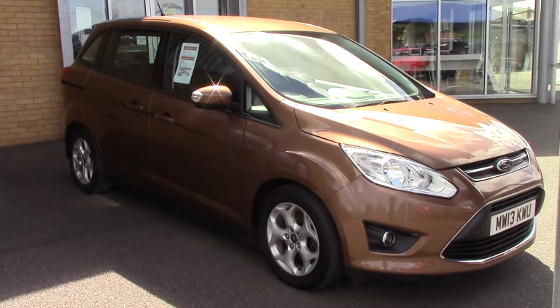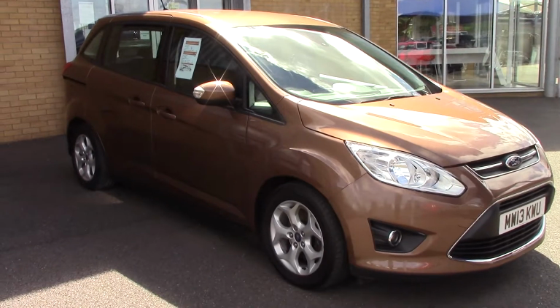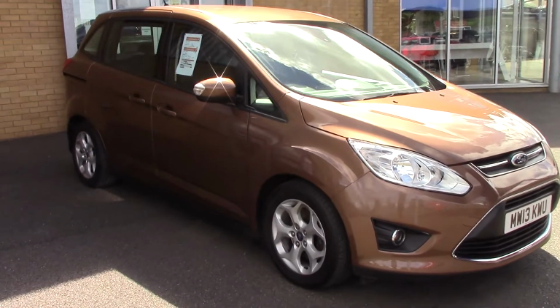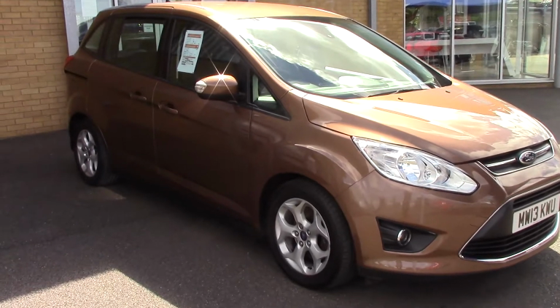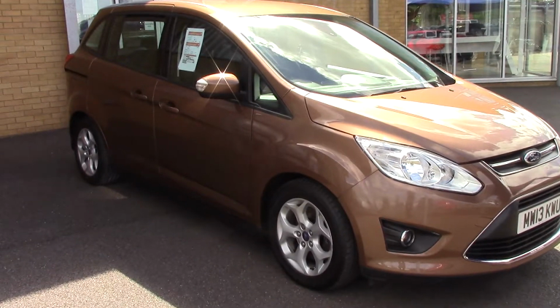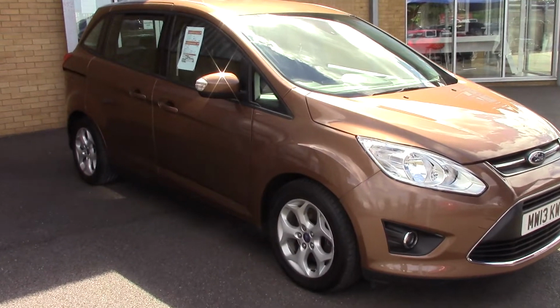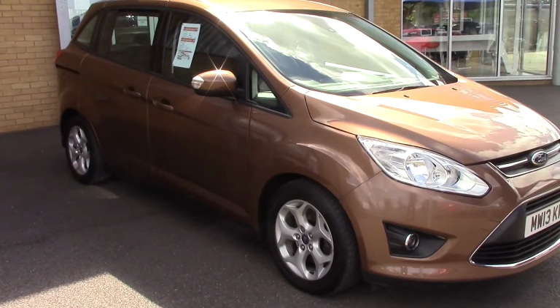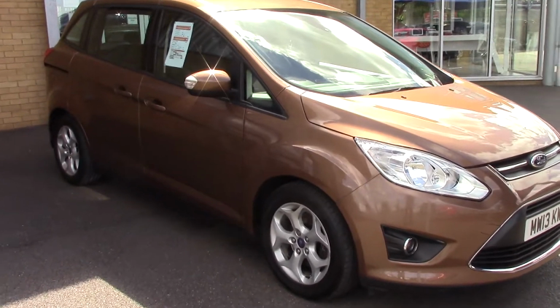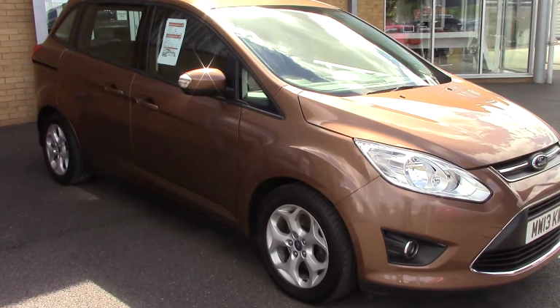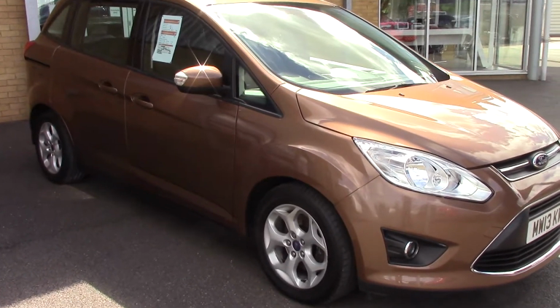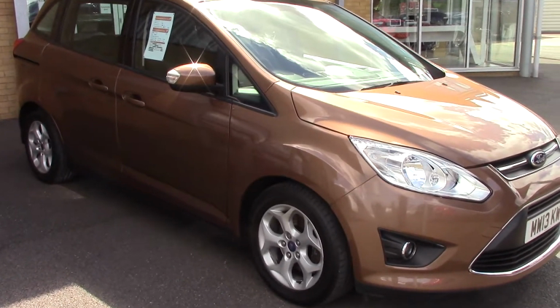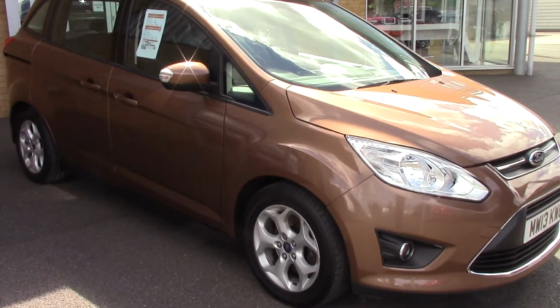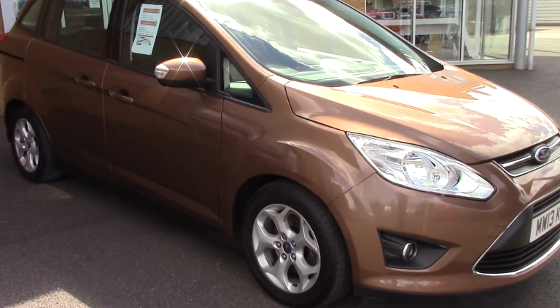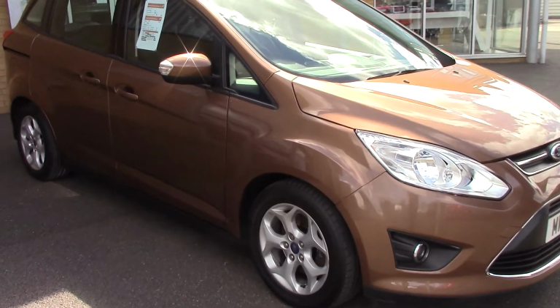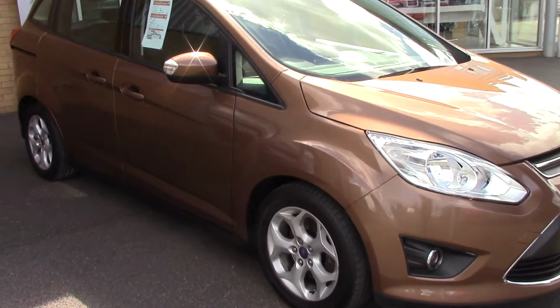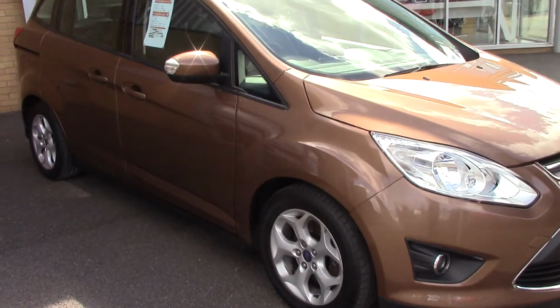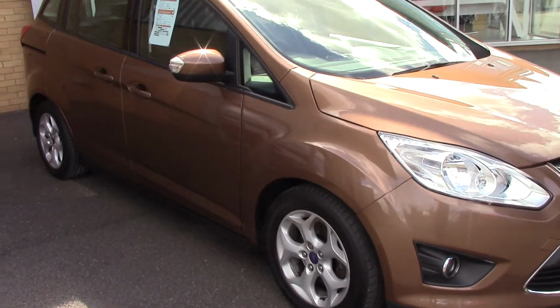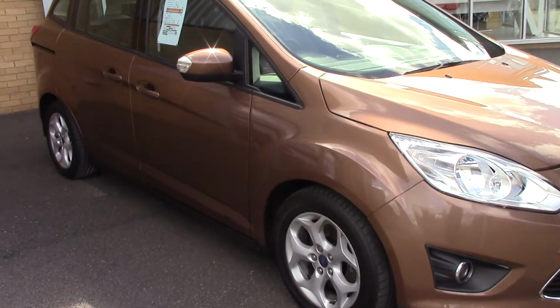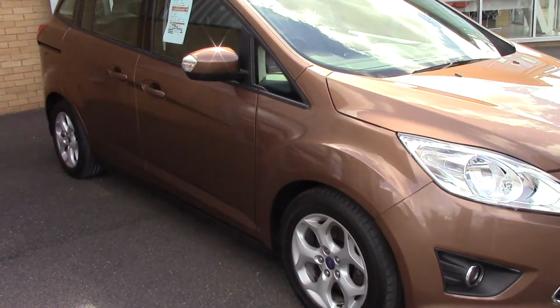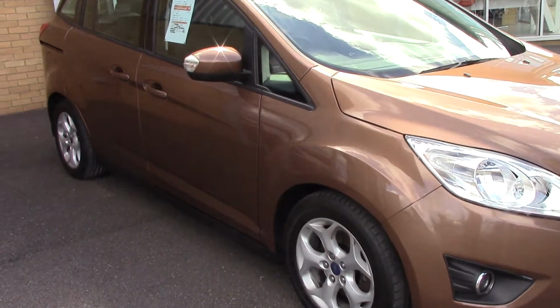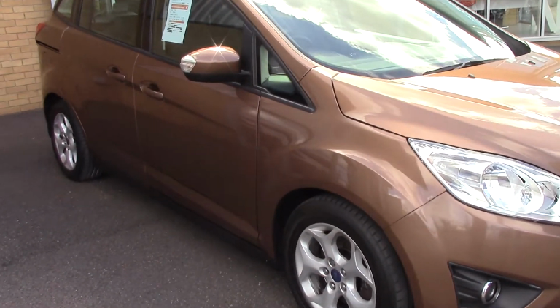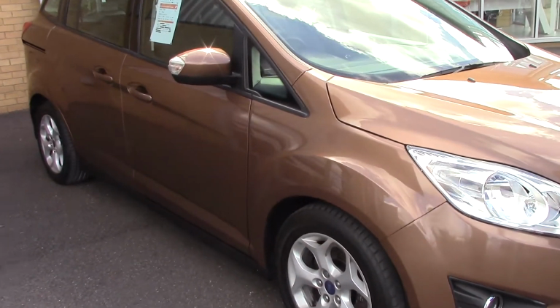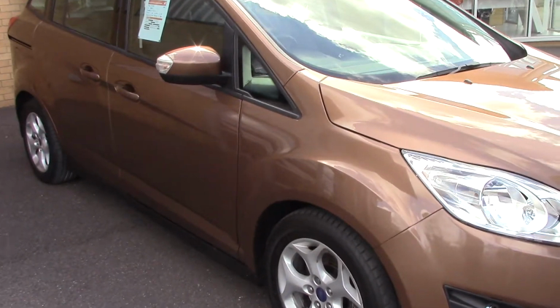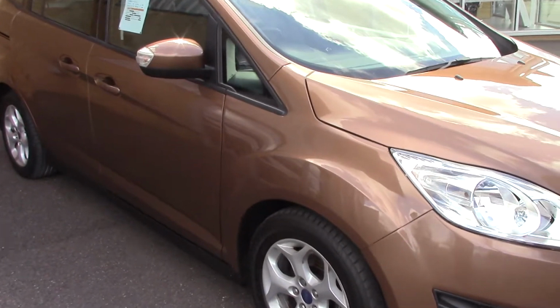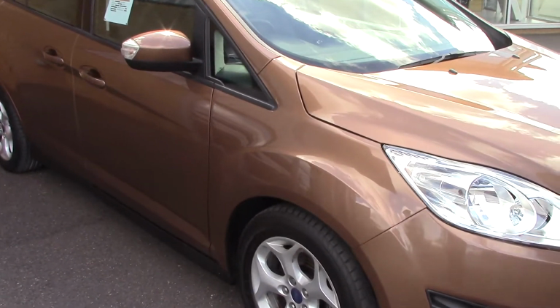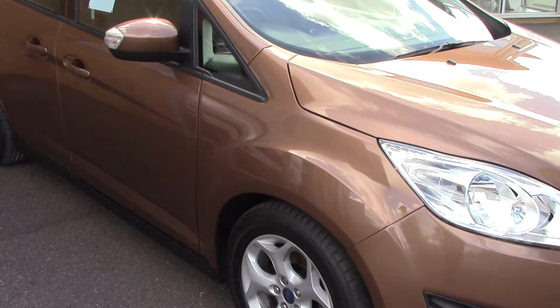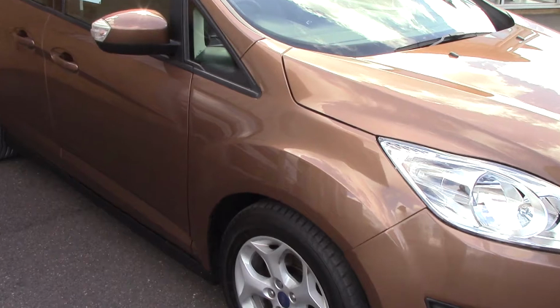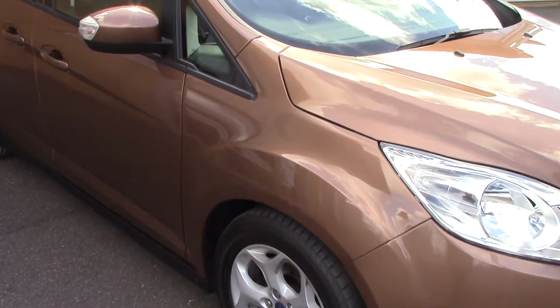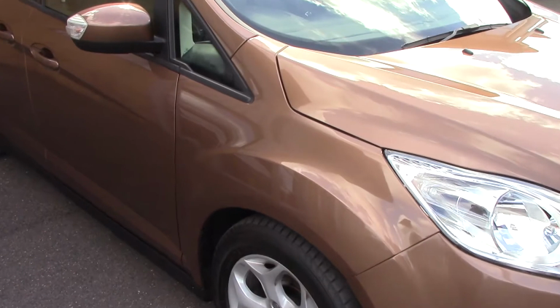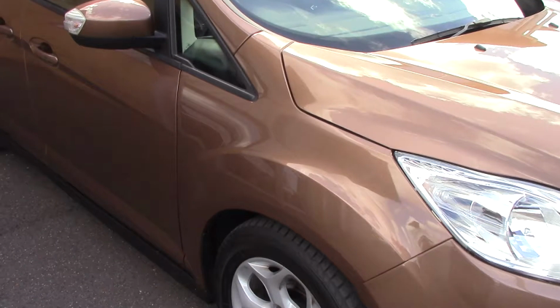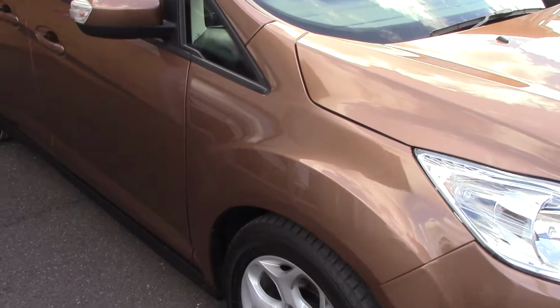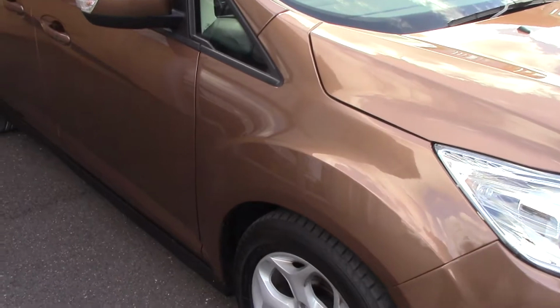Welcome to Pilgrims. I'm going to show you around this Ford Grand C-Max Z-Tec.